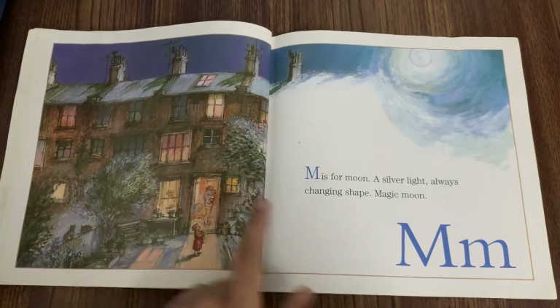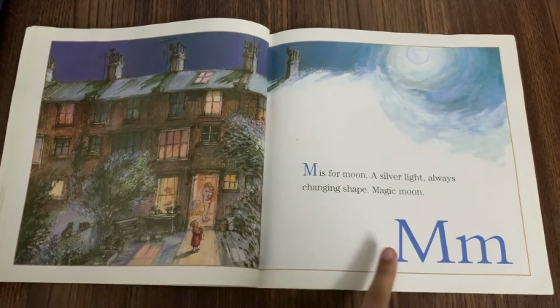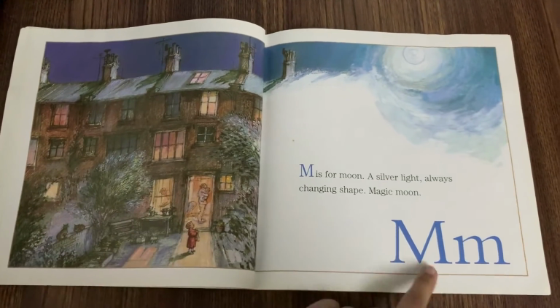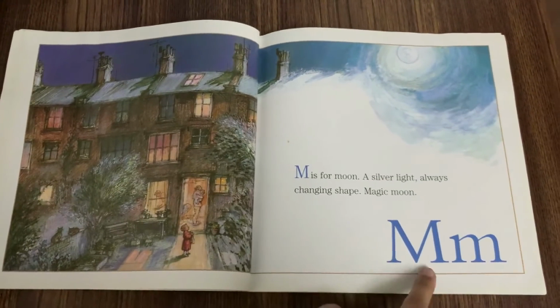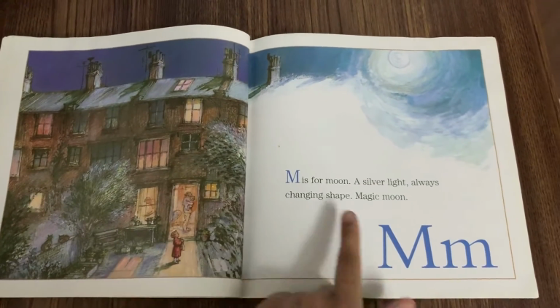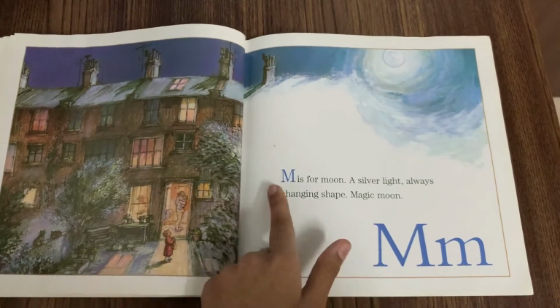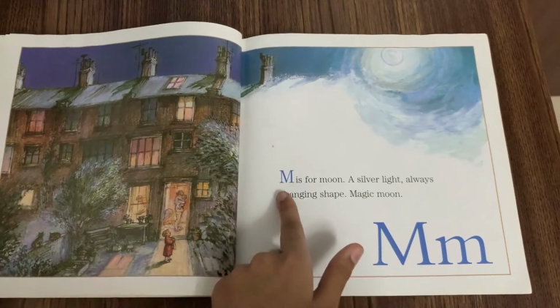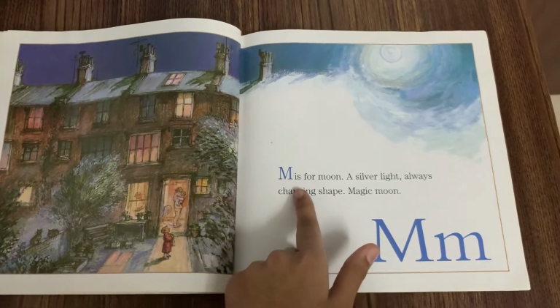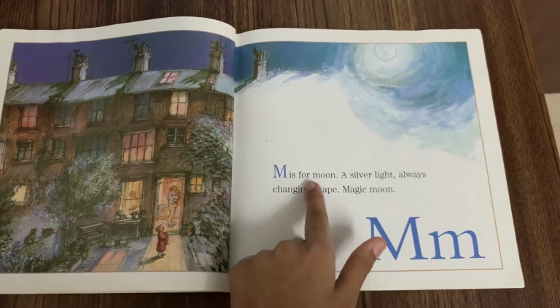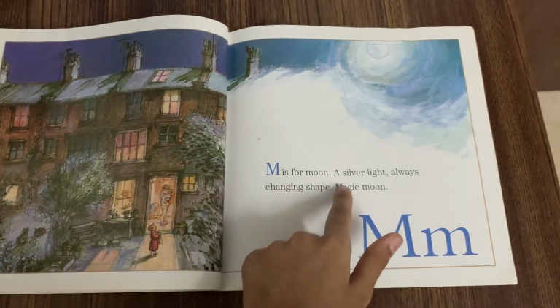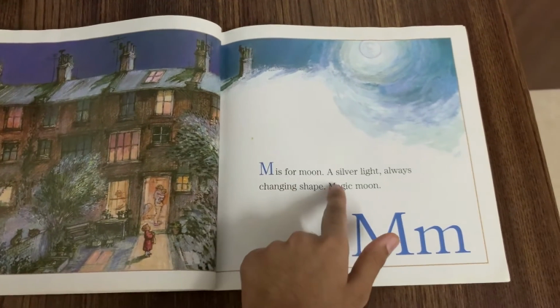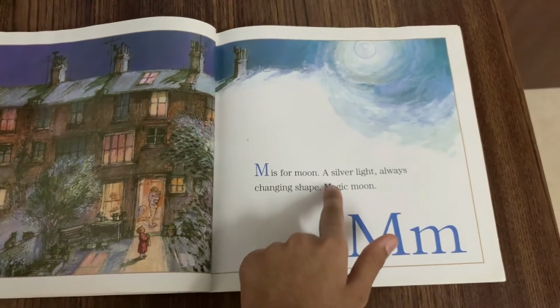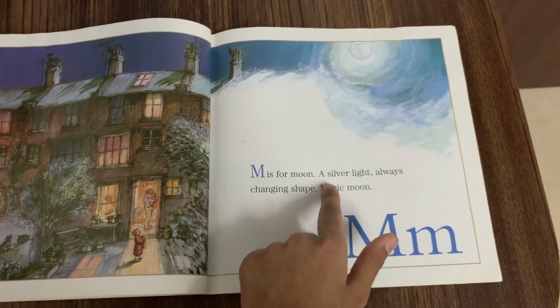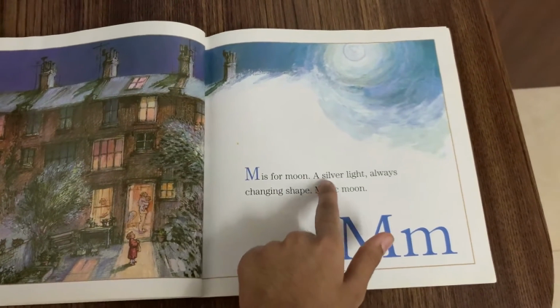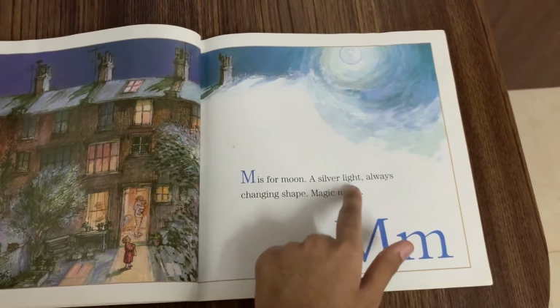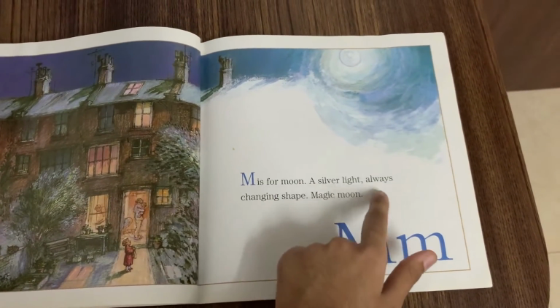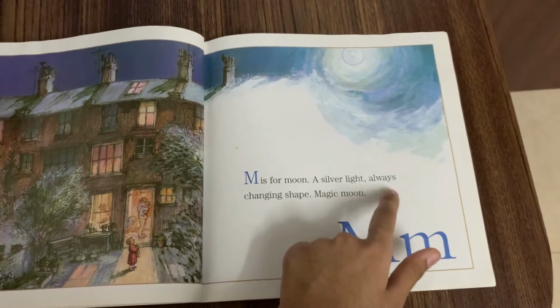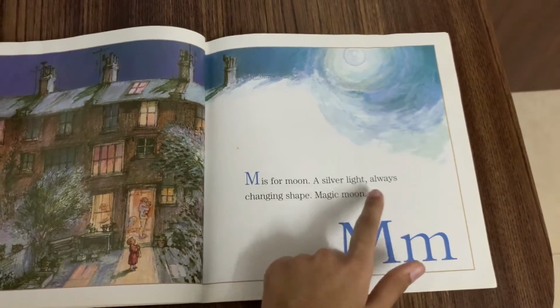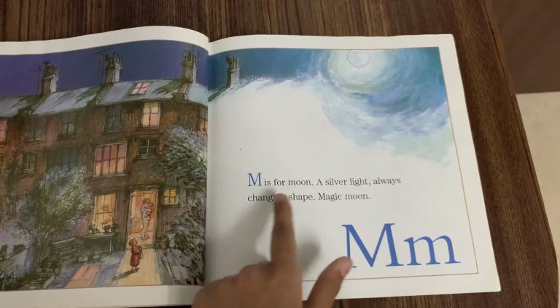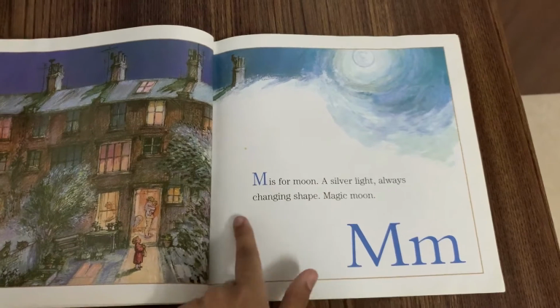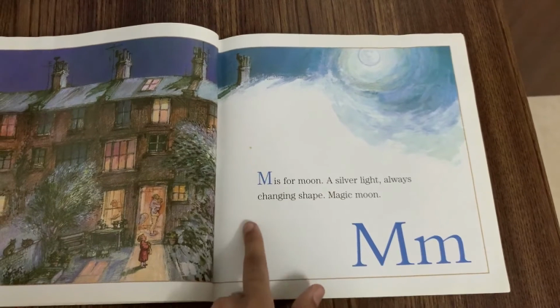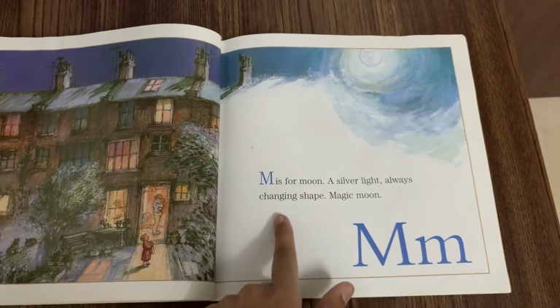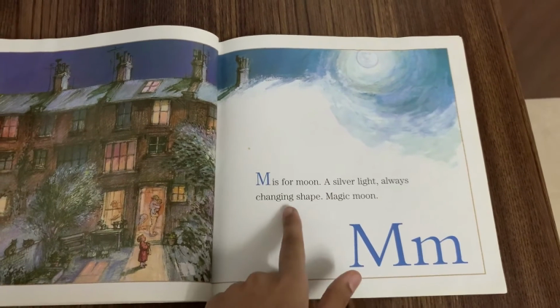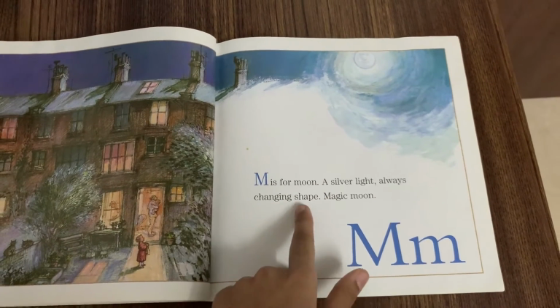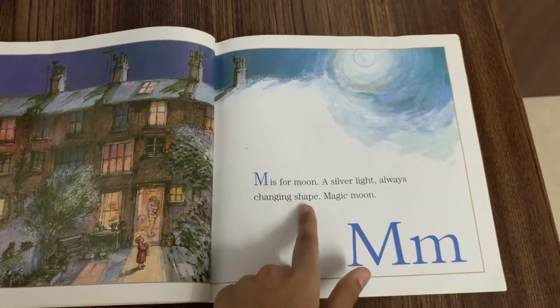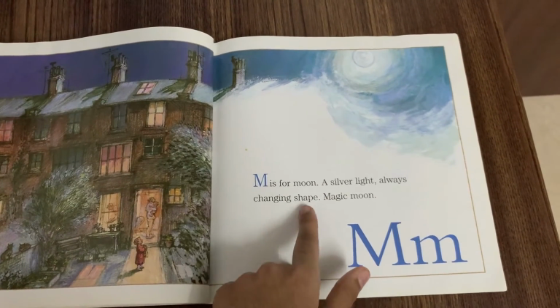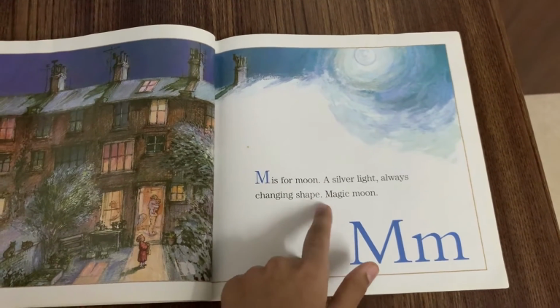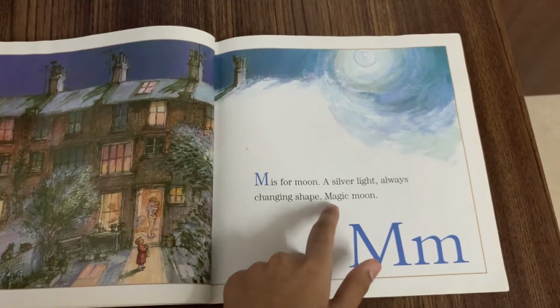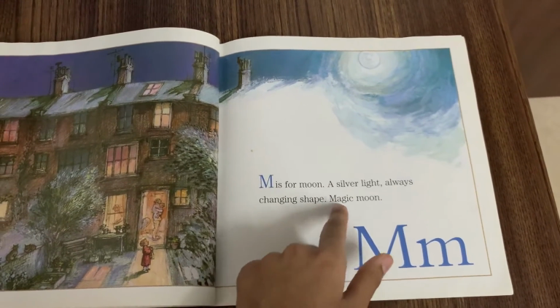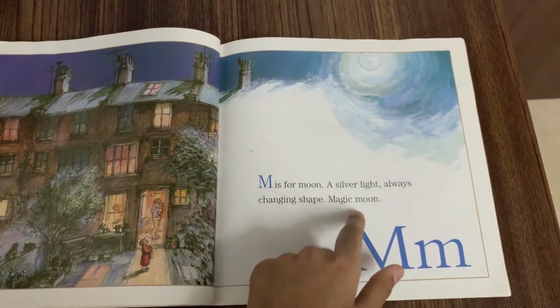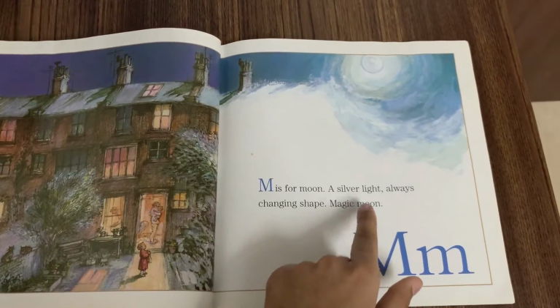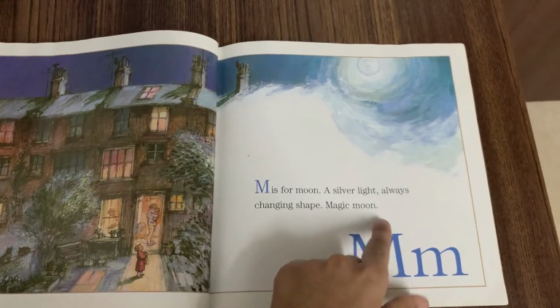M is for Moon. A silver light always changing shape. Magic Moon.